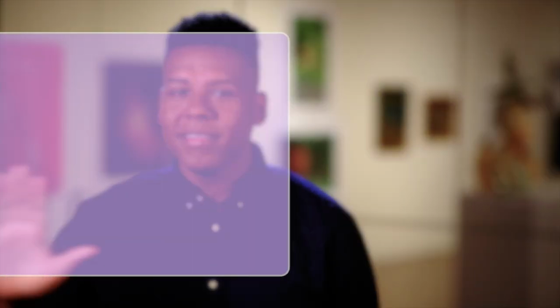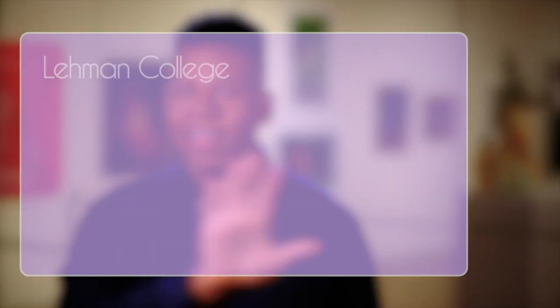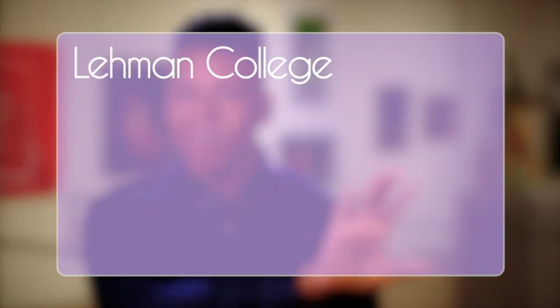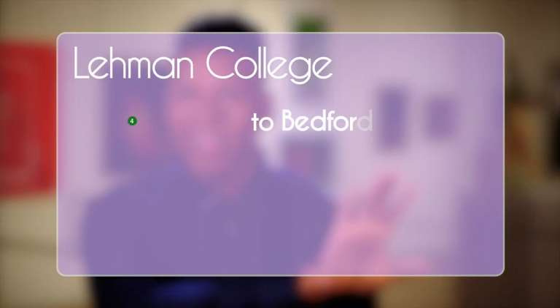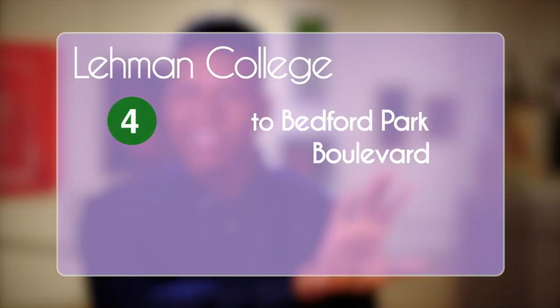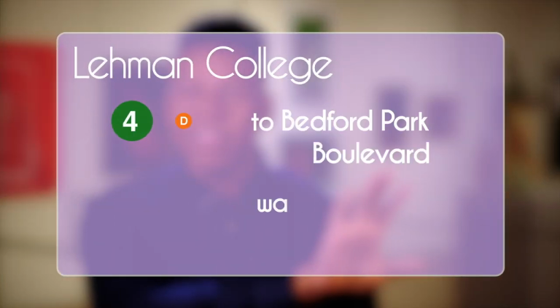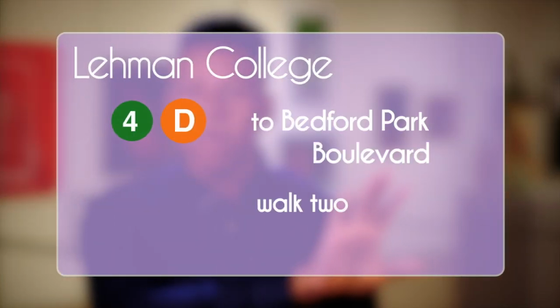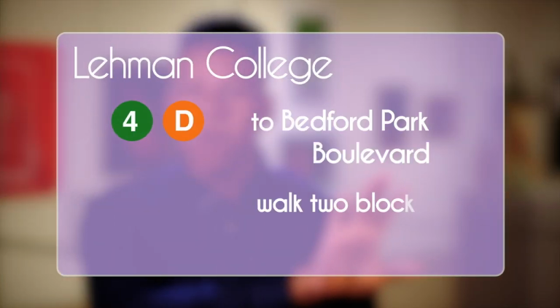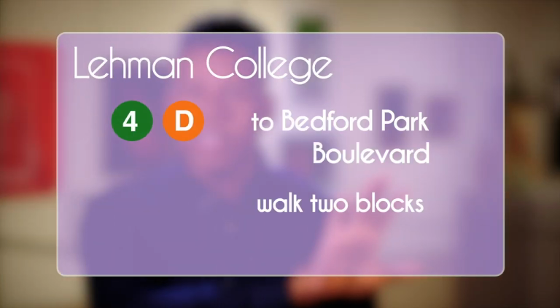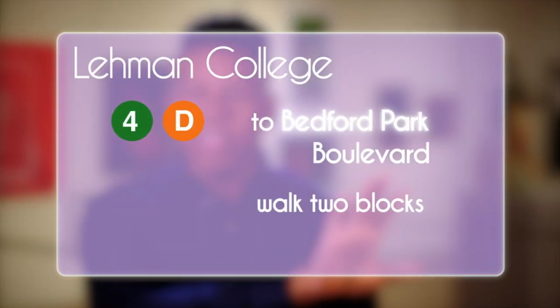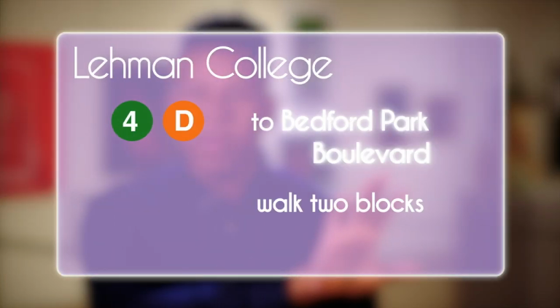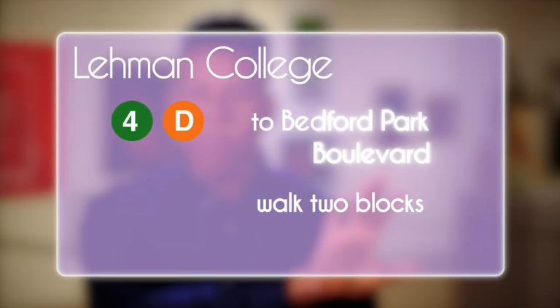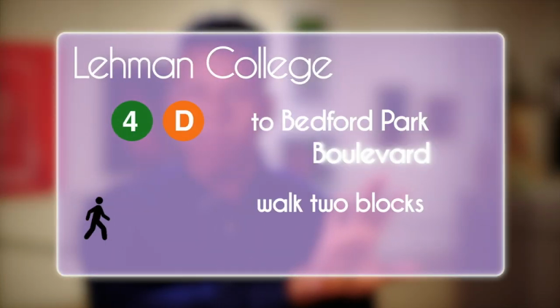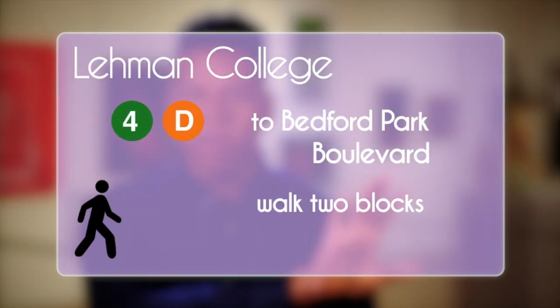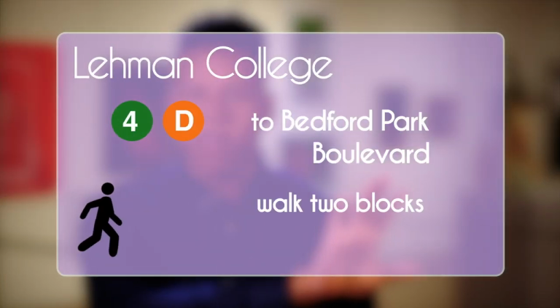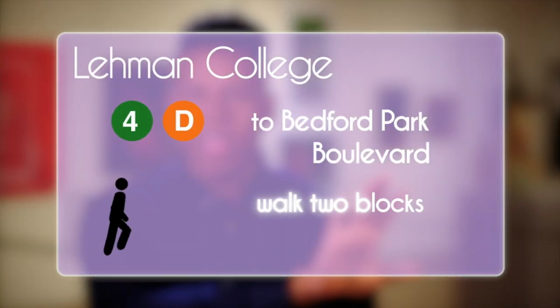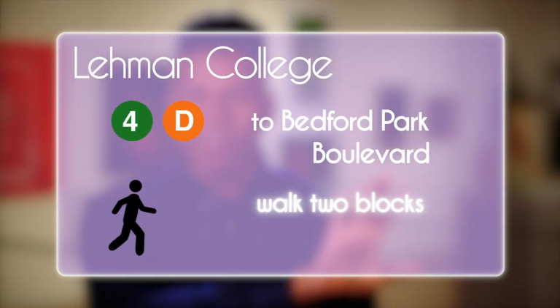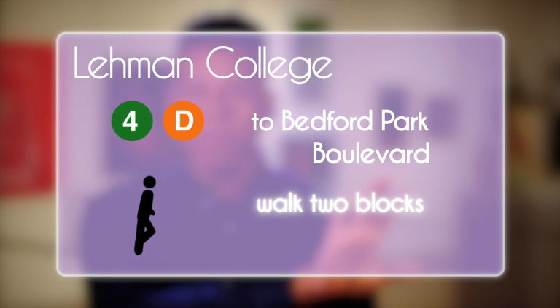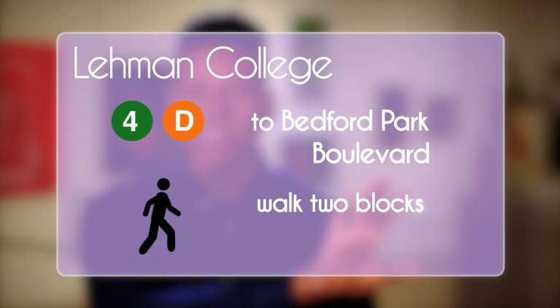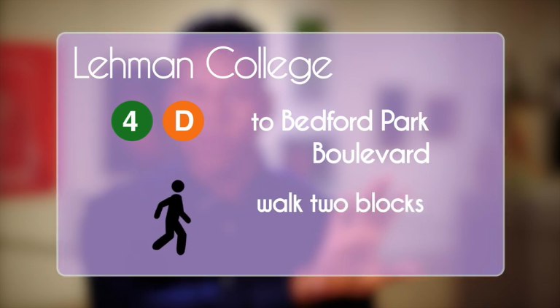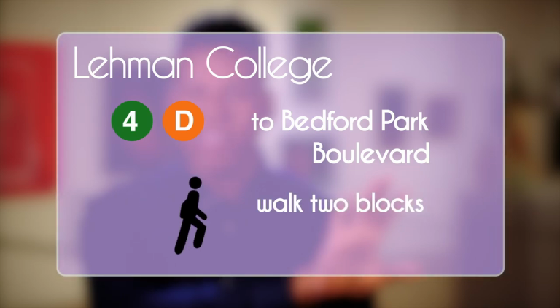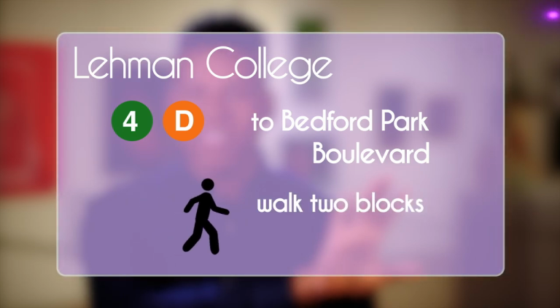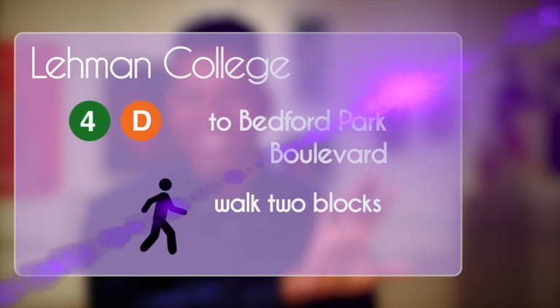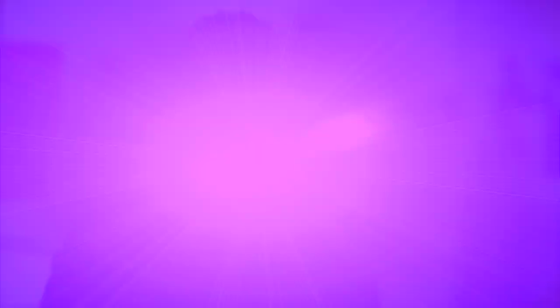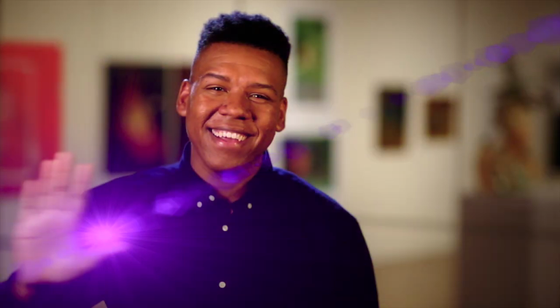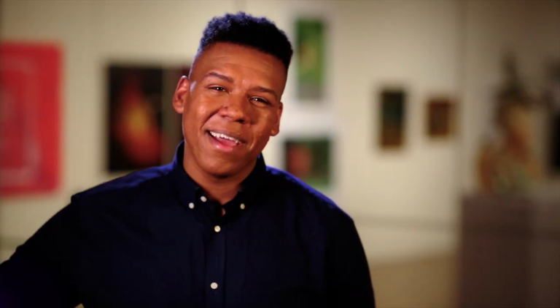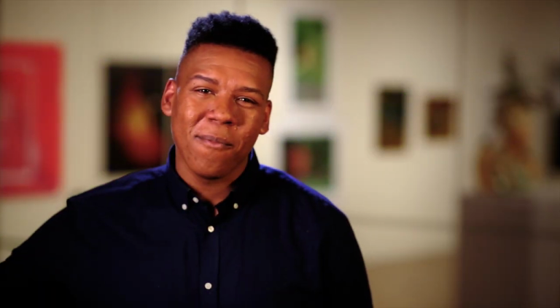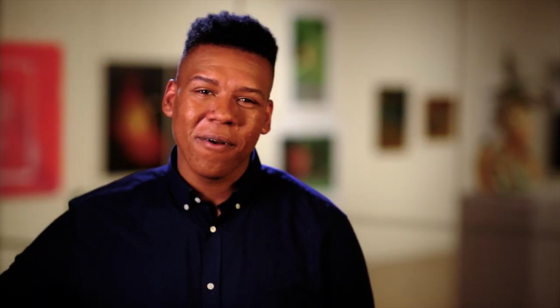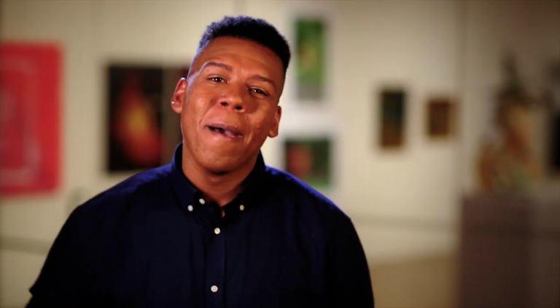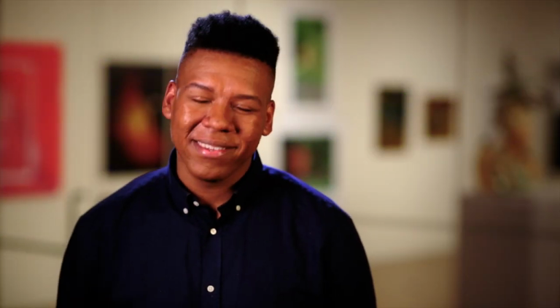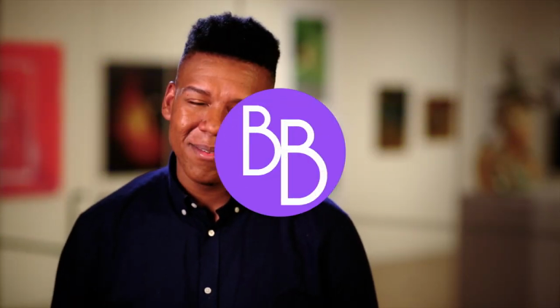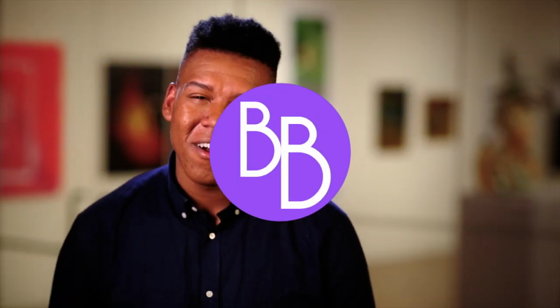To get here, take the 4 or D line to Bedford Park Boulevard, and you're two blocks away. See you next time for more Best of the Bronx.